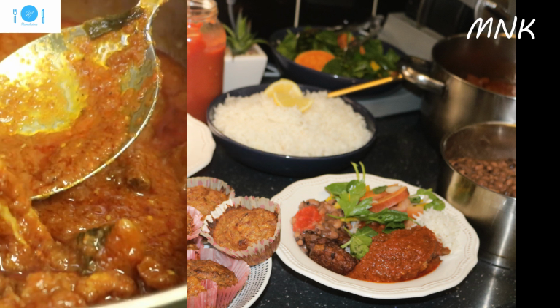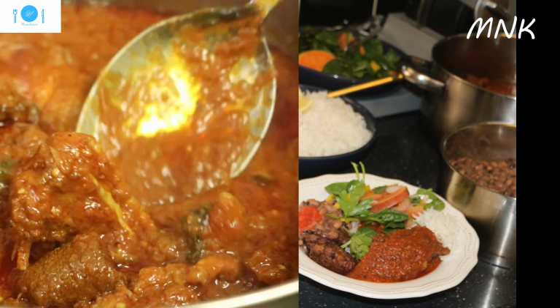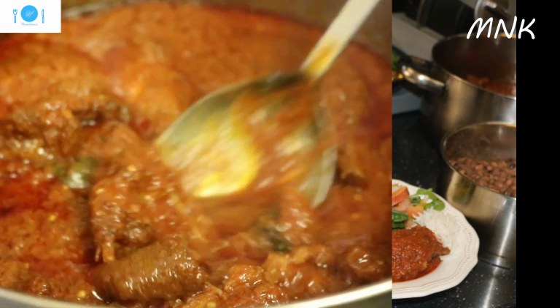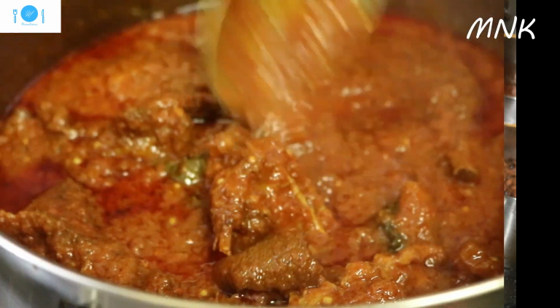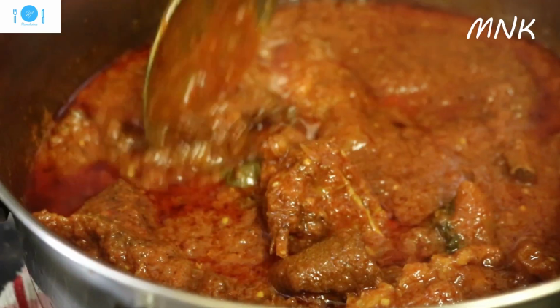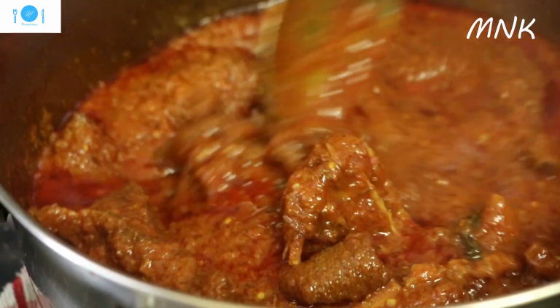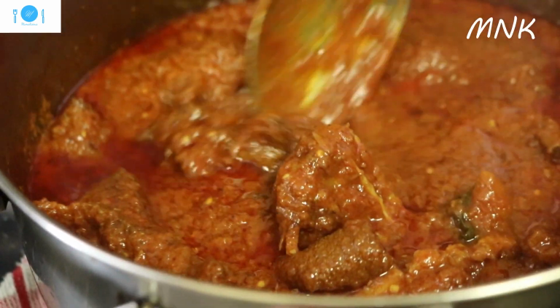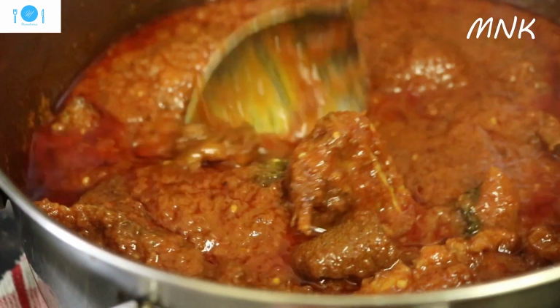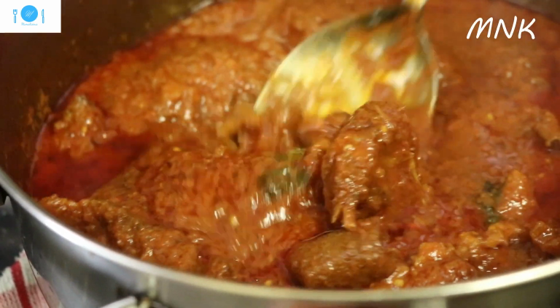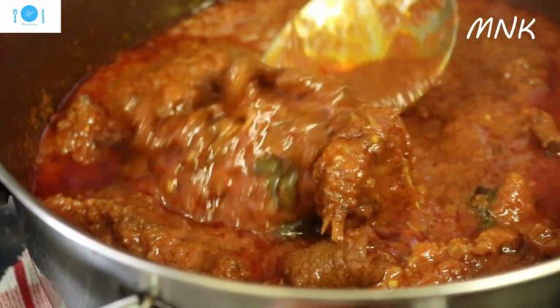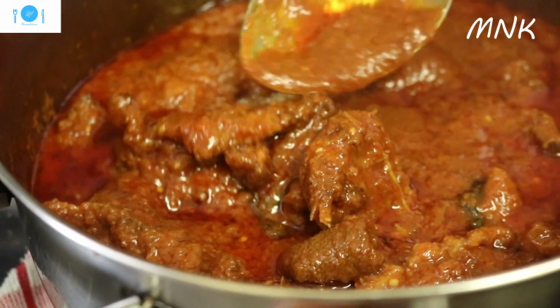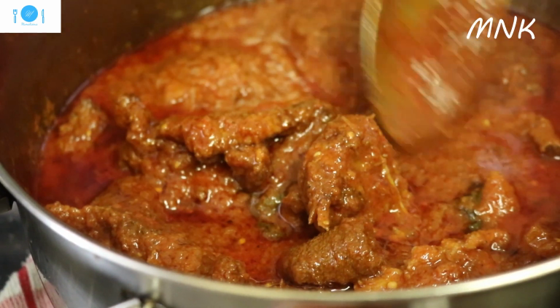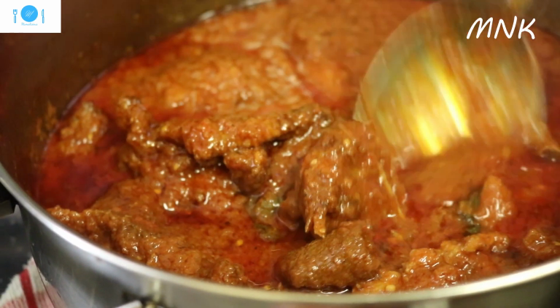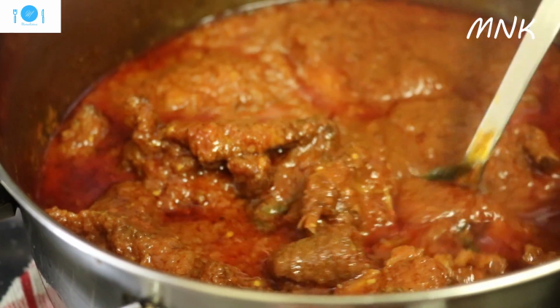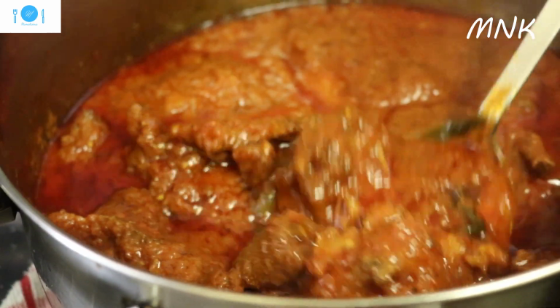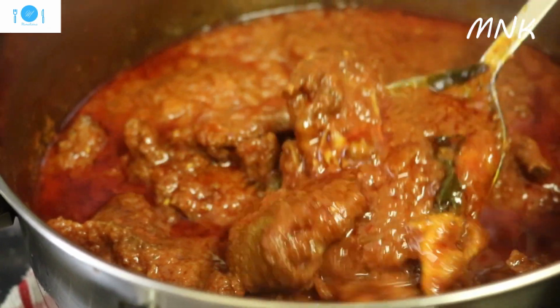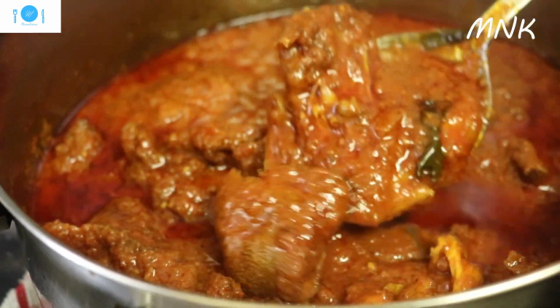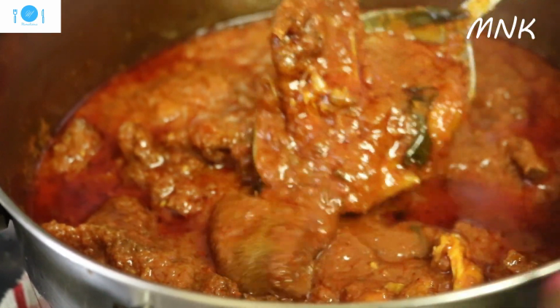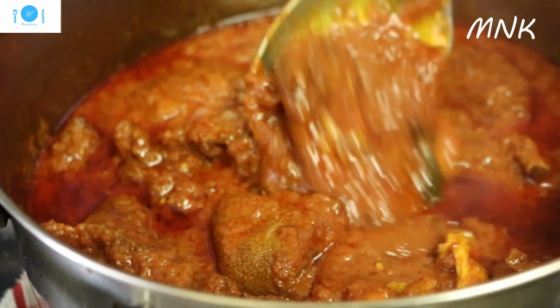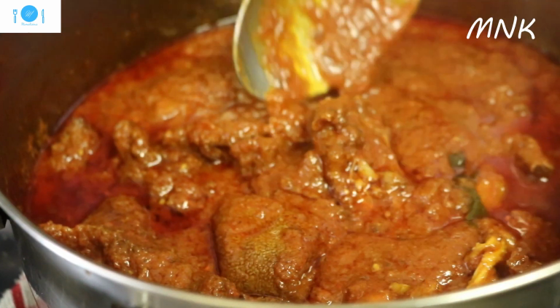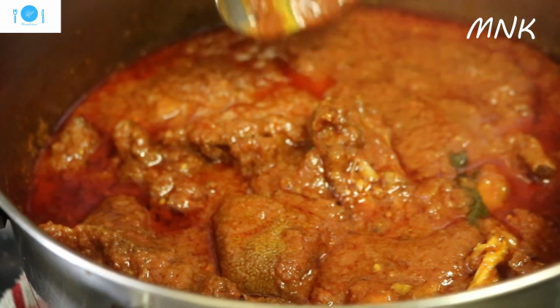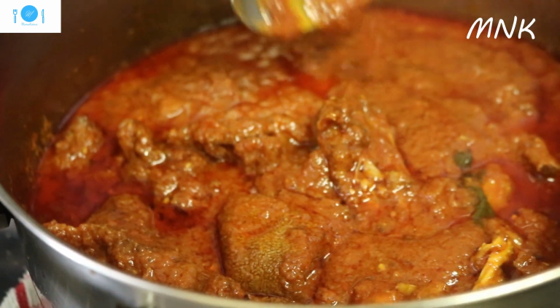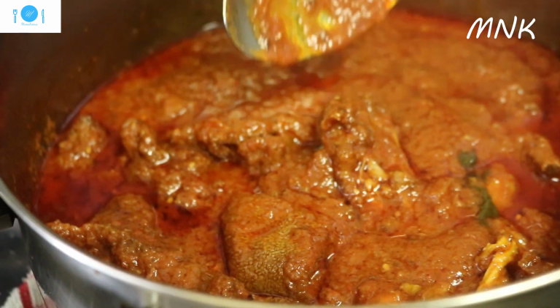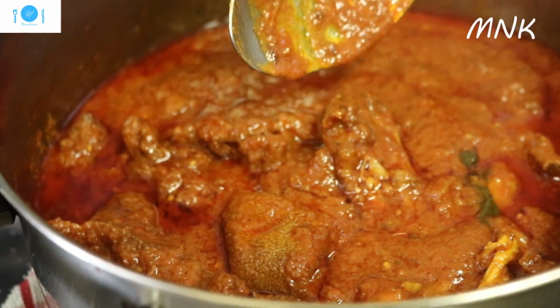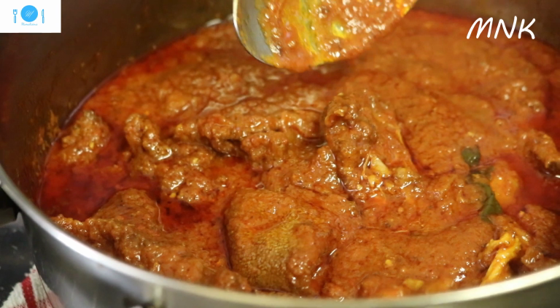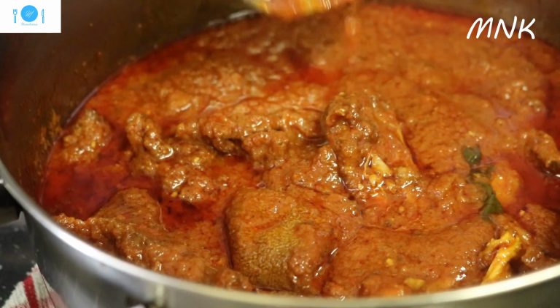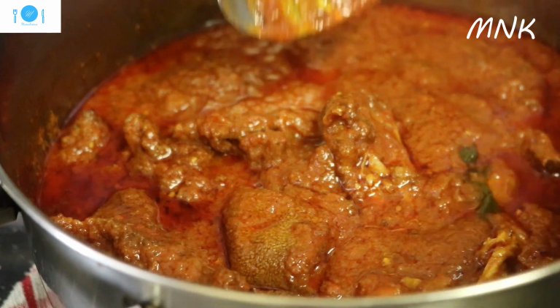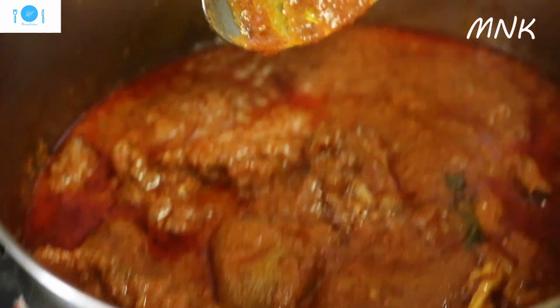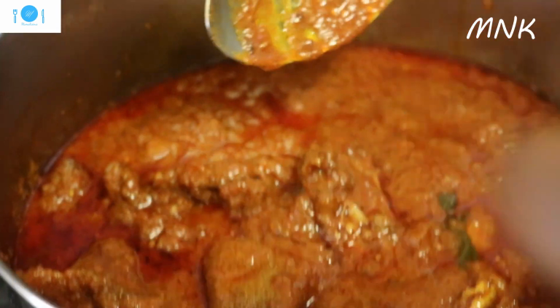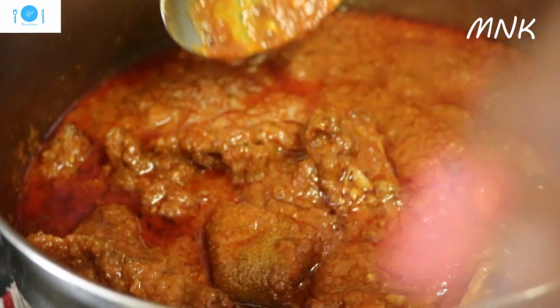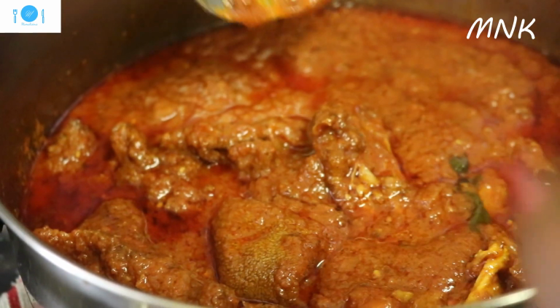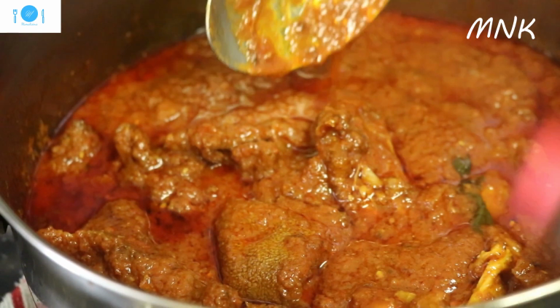You can use the chicken stew, you can add the shaki. Shaki will give you another level of flavor. You can mix with it, it's nice.